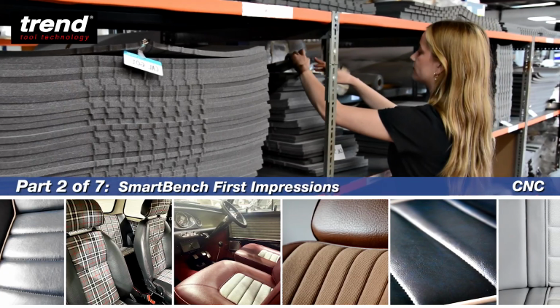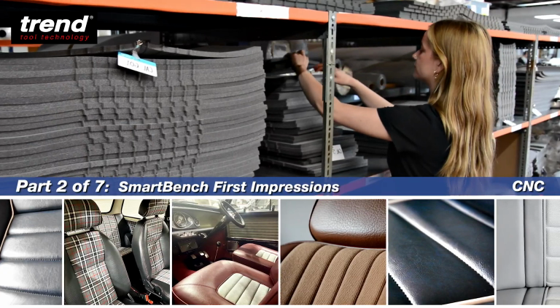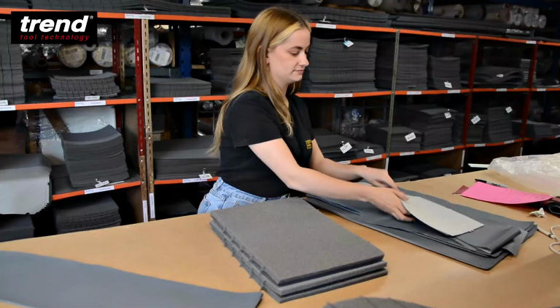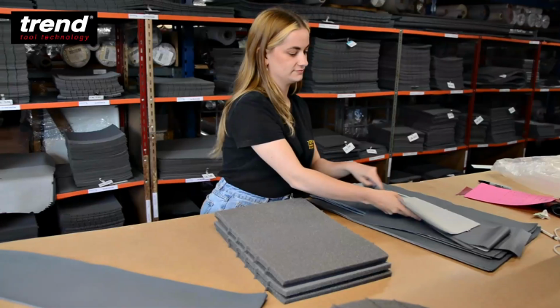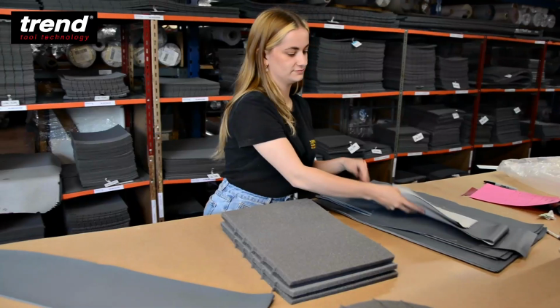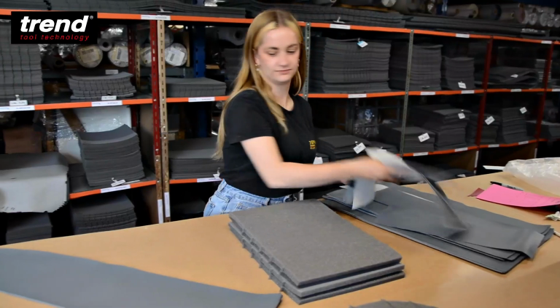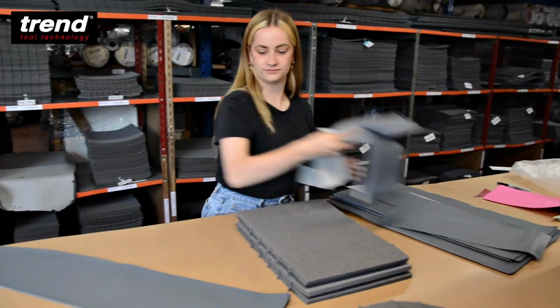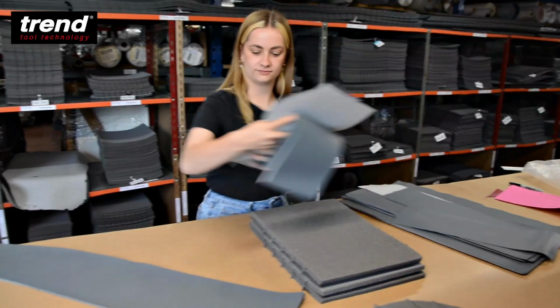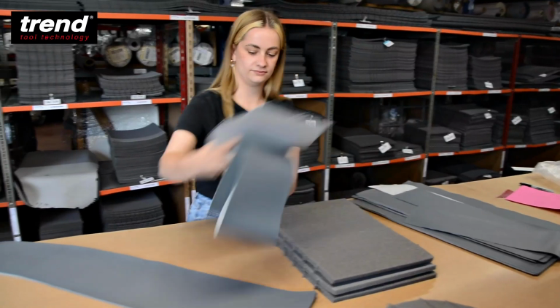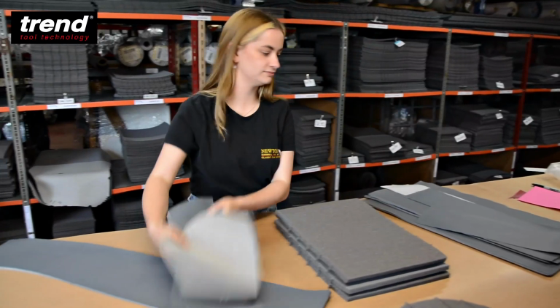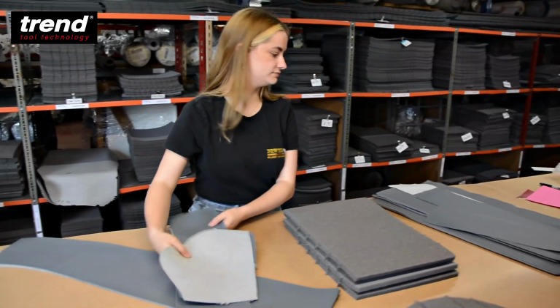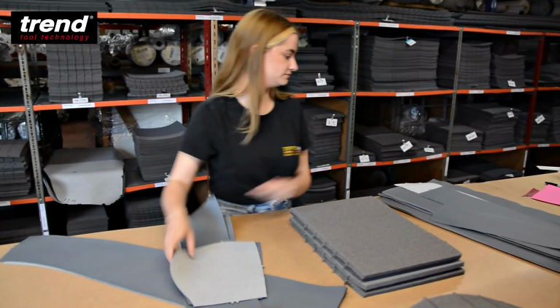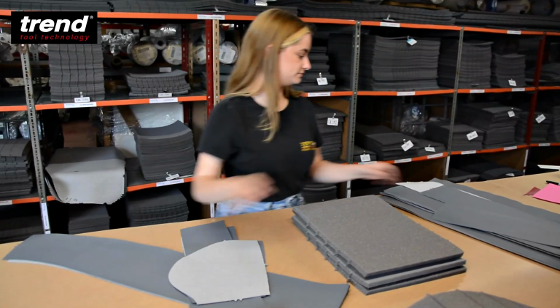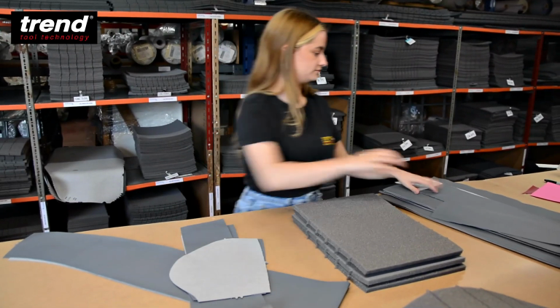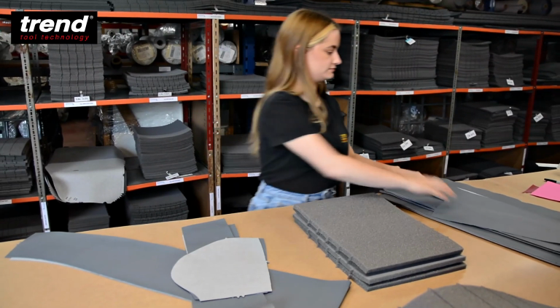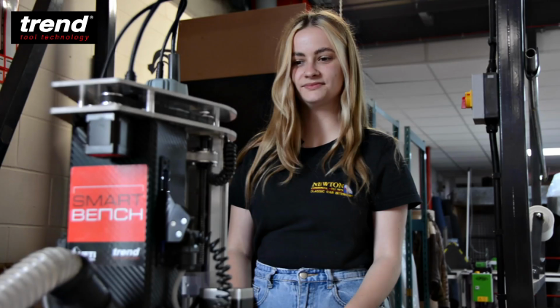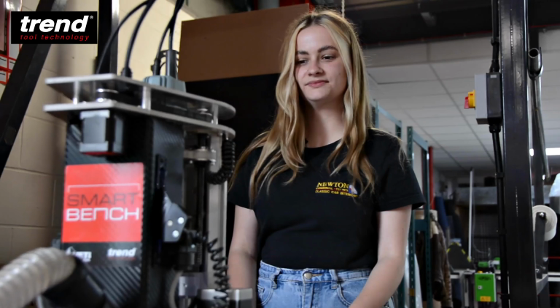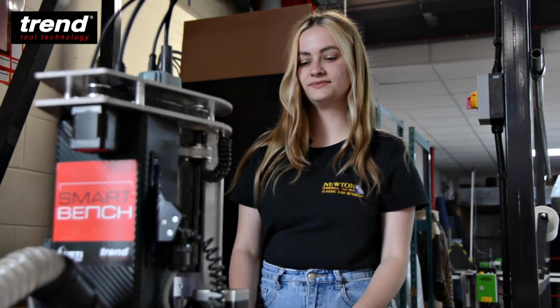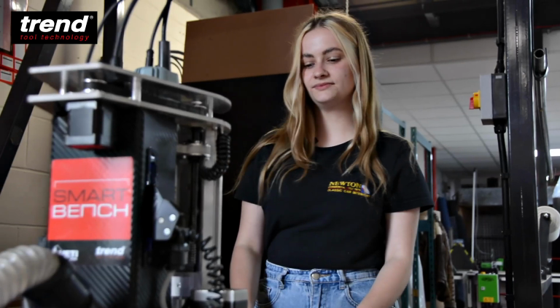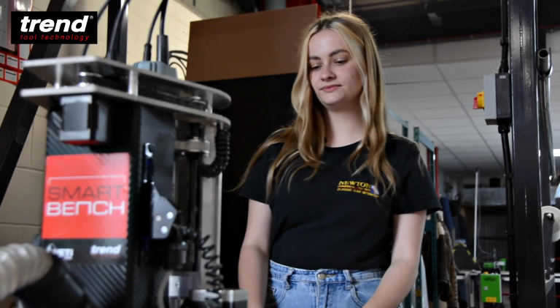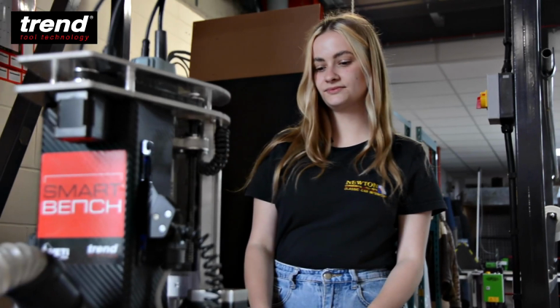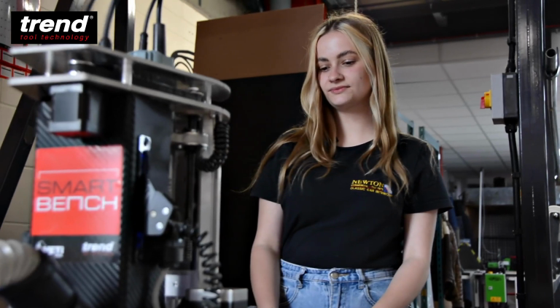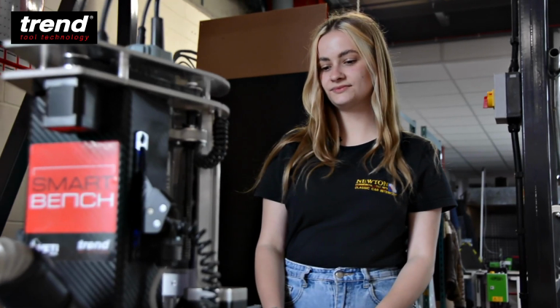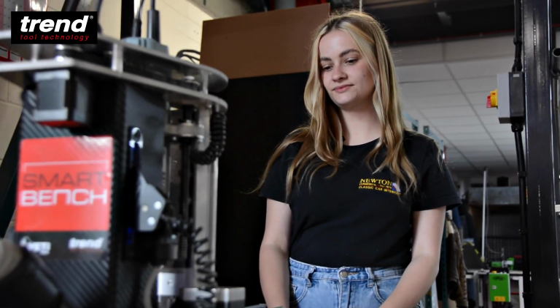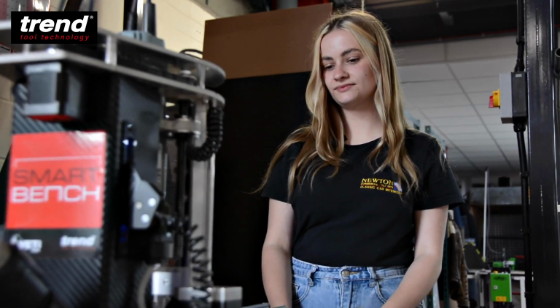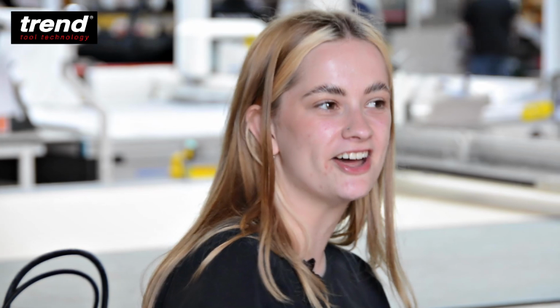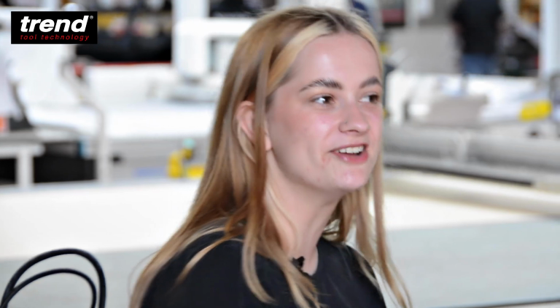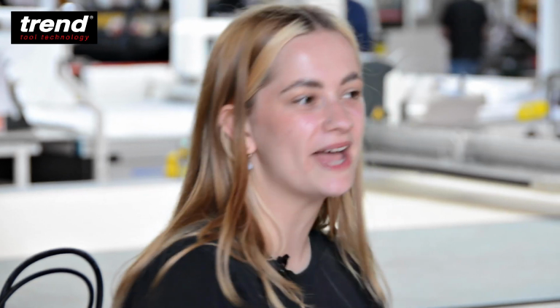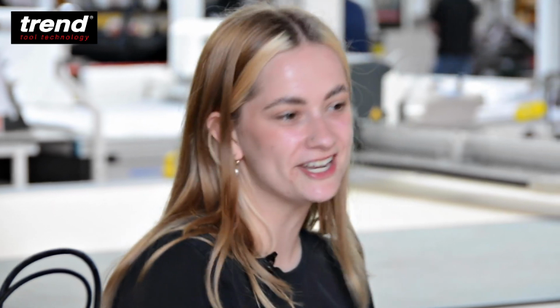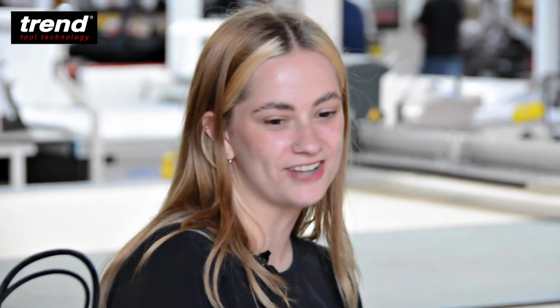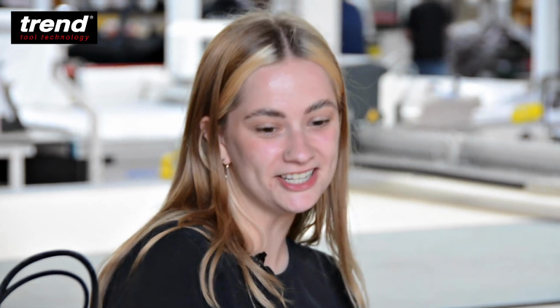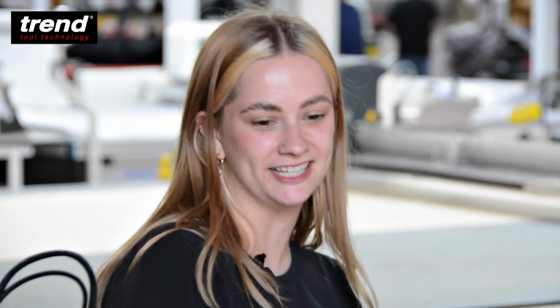My name's Tokia. I work at Newton Commercial. I've worked here five years and I'm head of cutting.